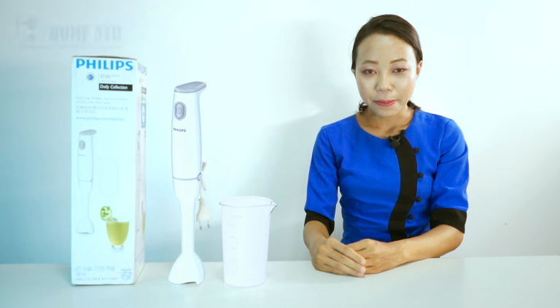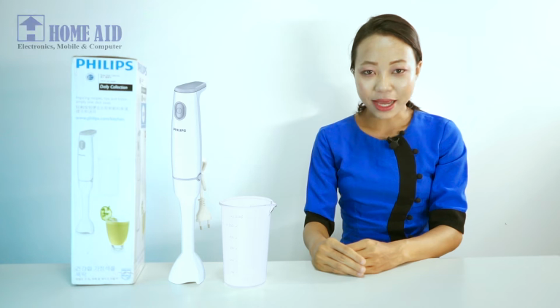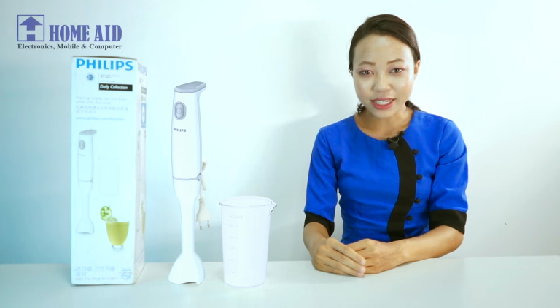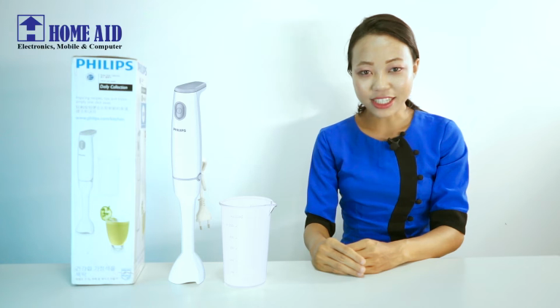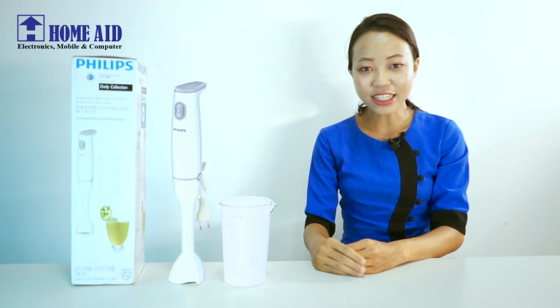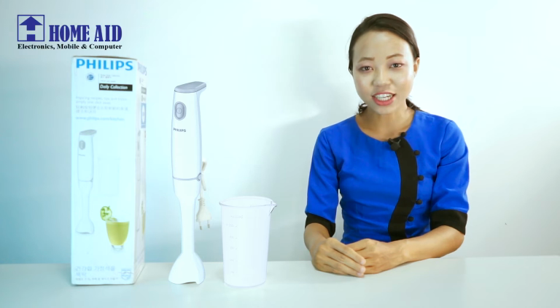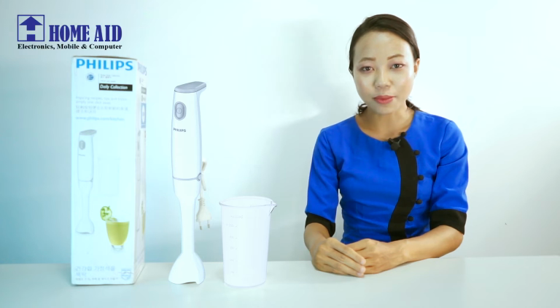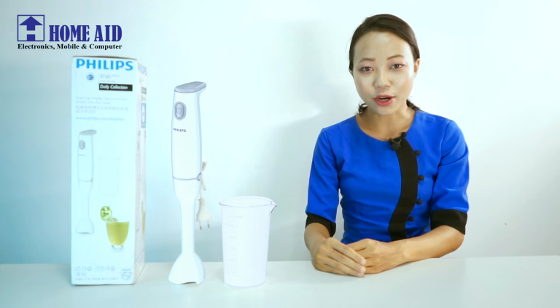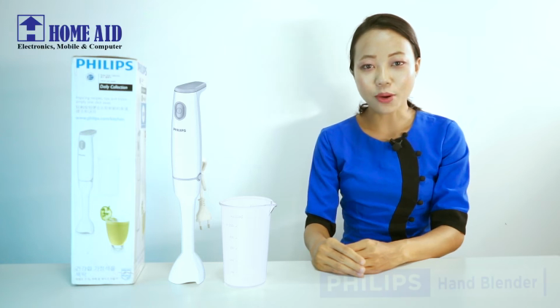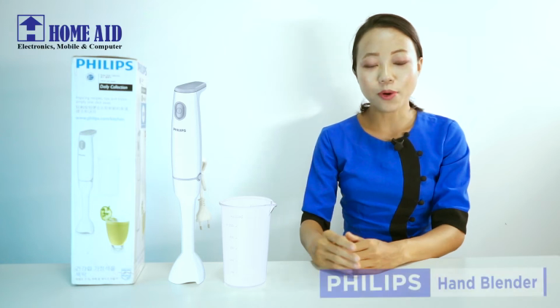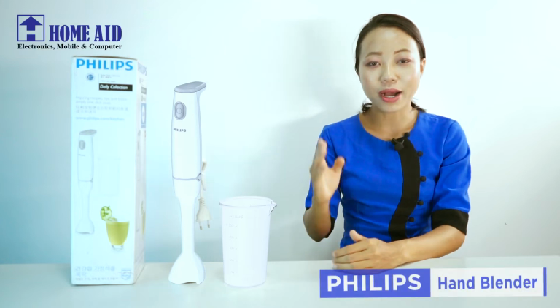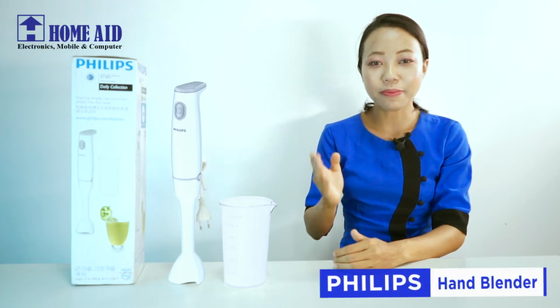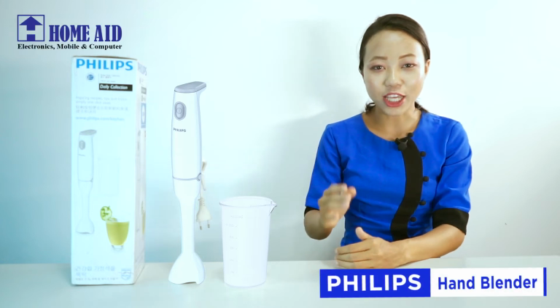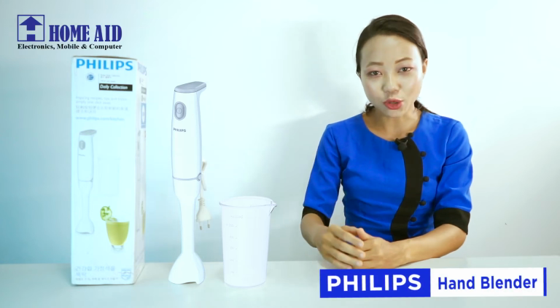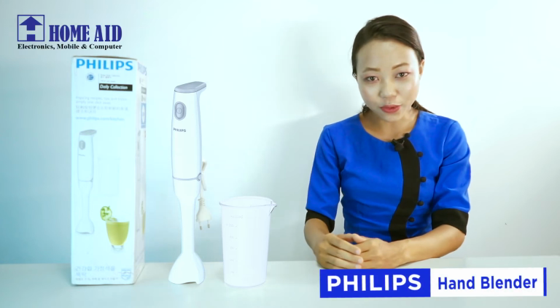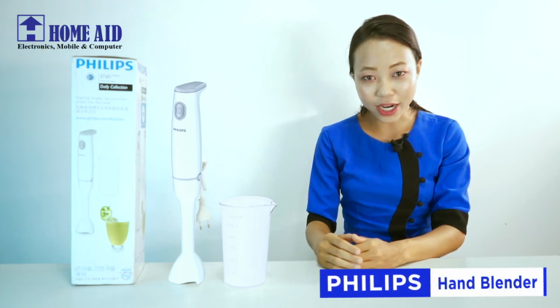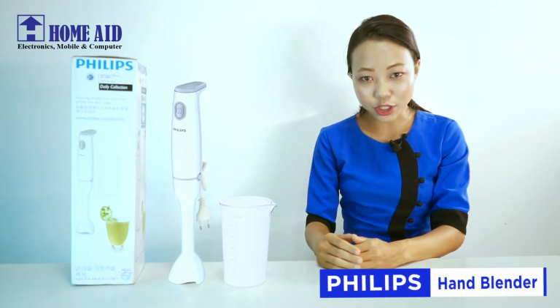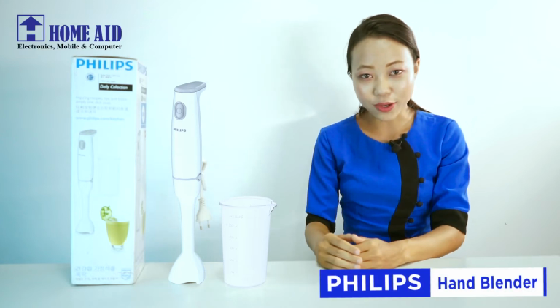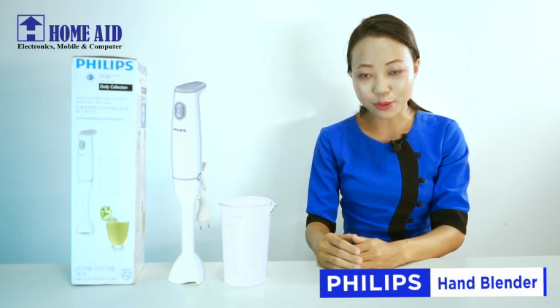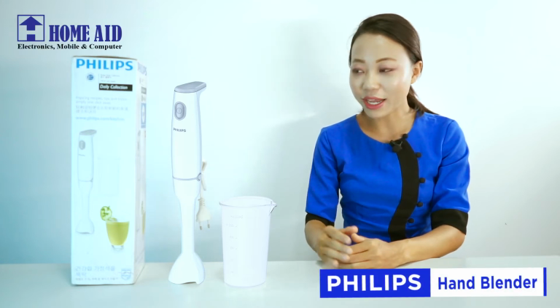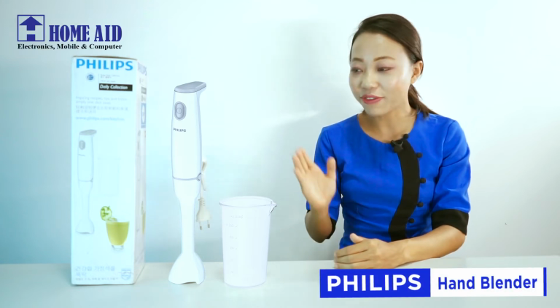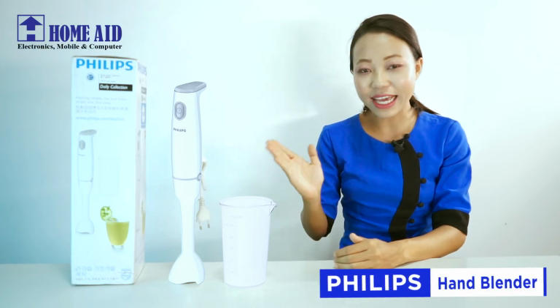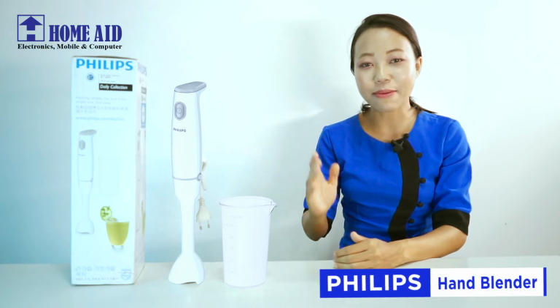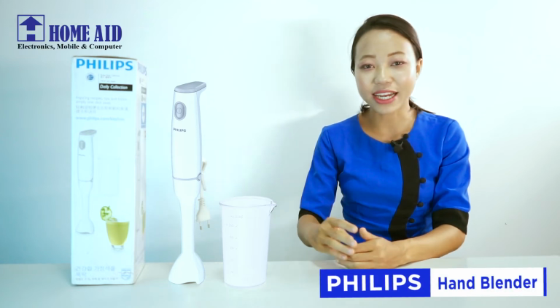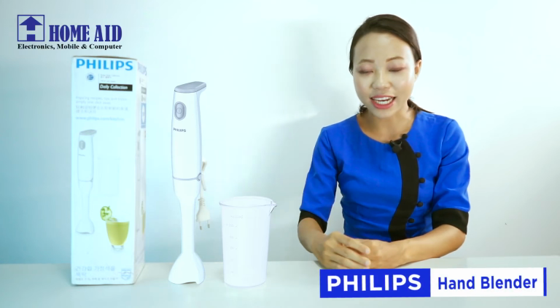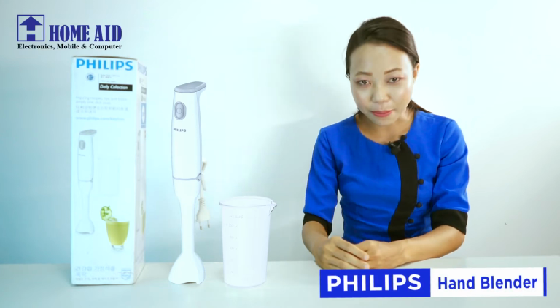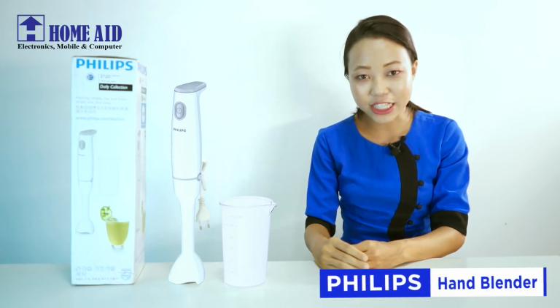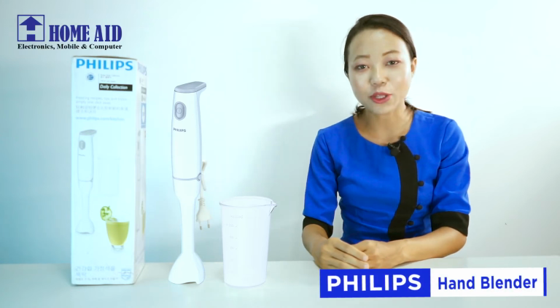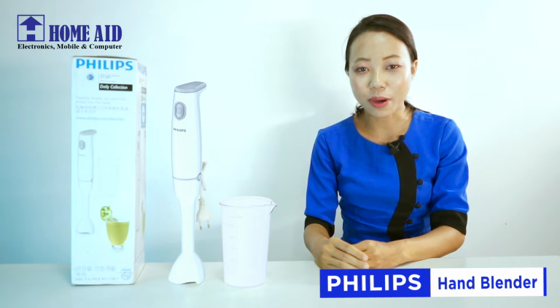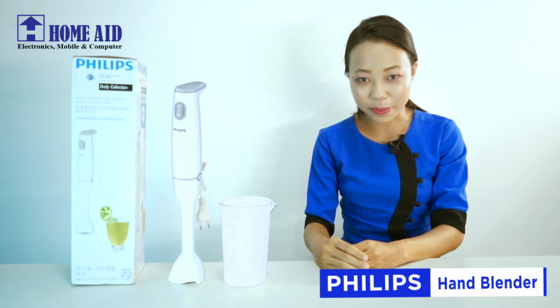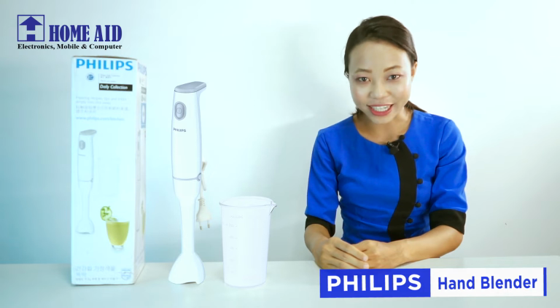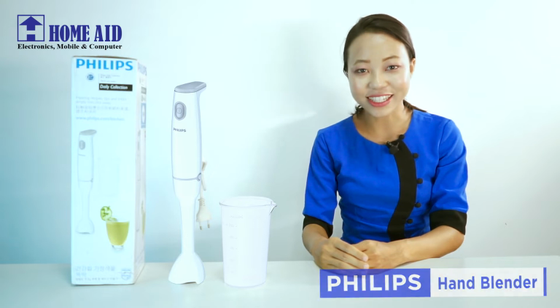Hello everyone. I'm going to show you how to use the handguns to make the handguns.